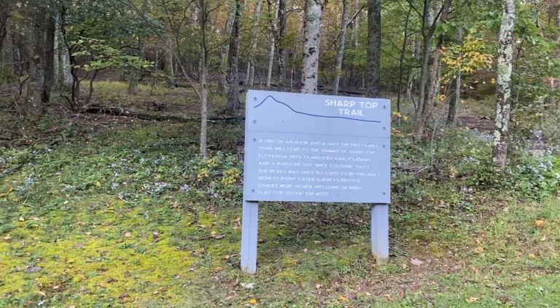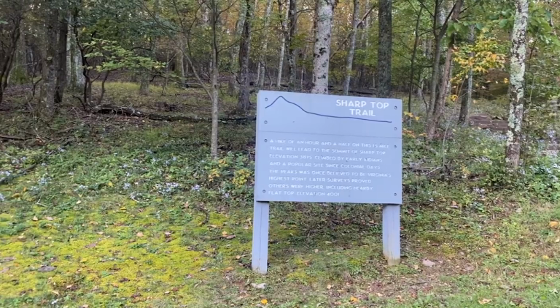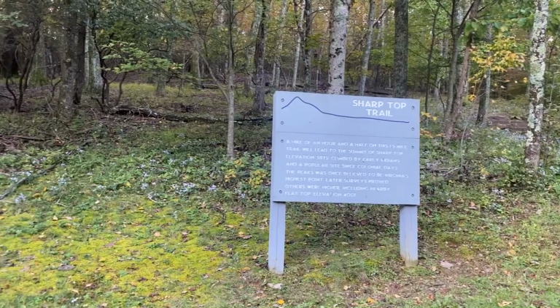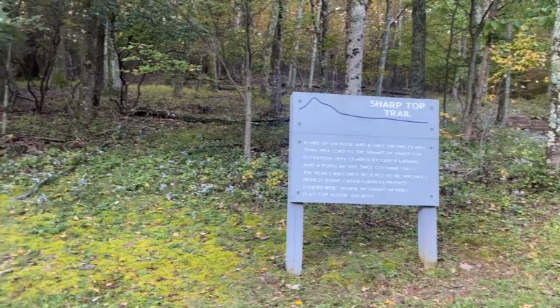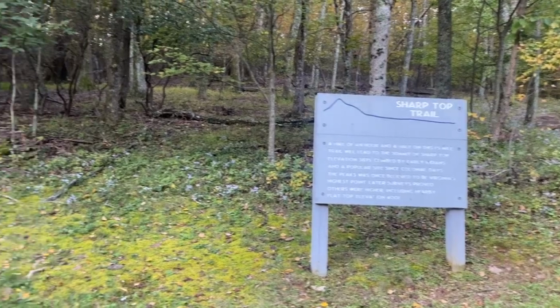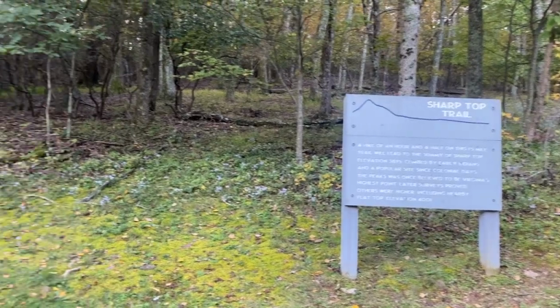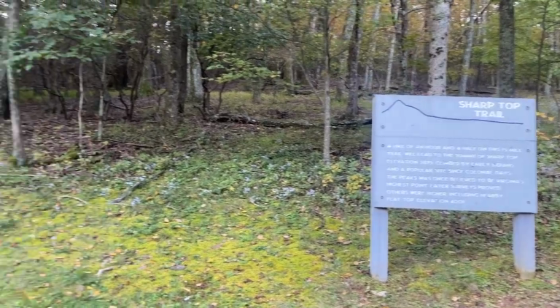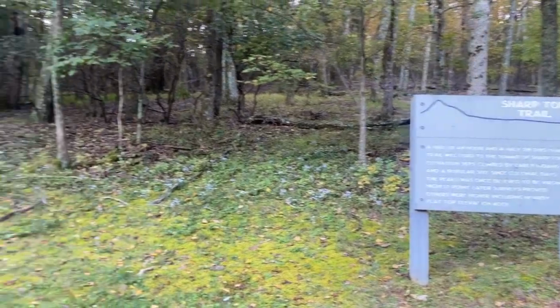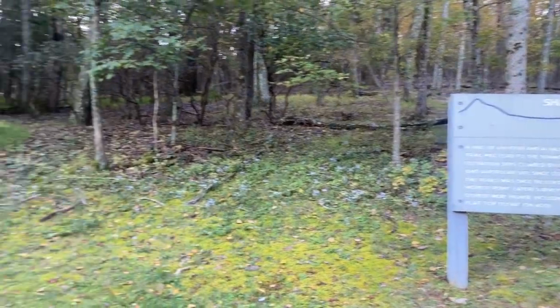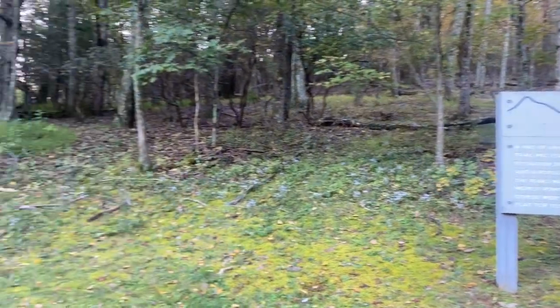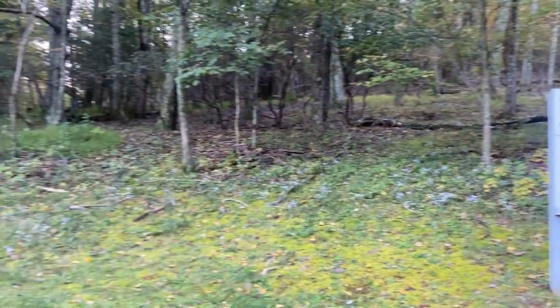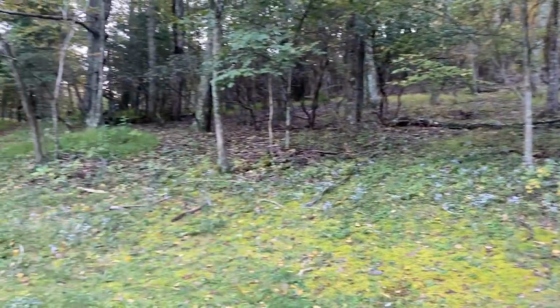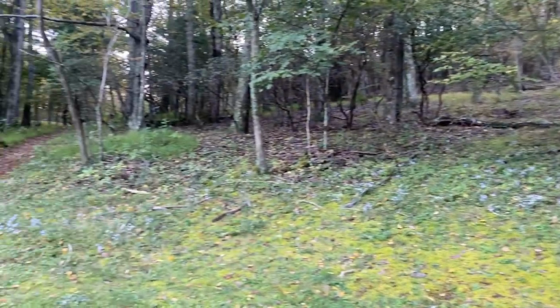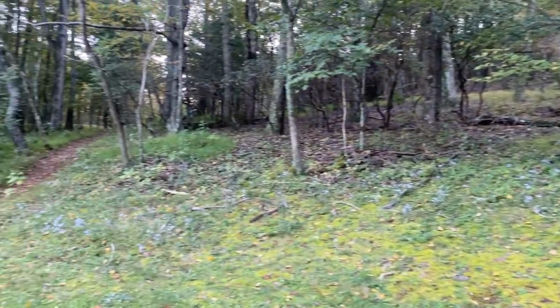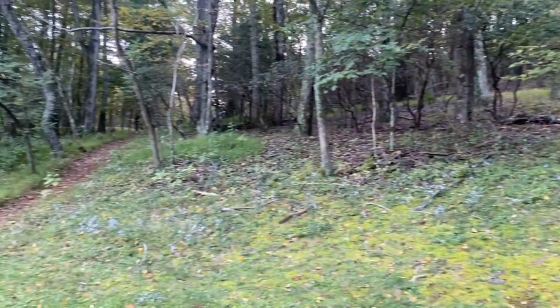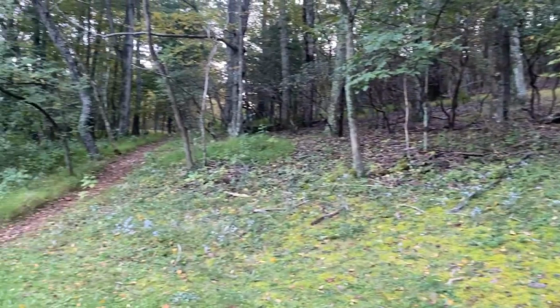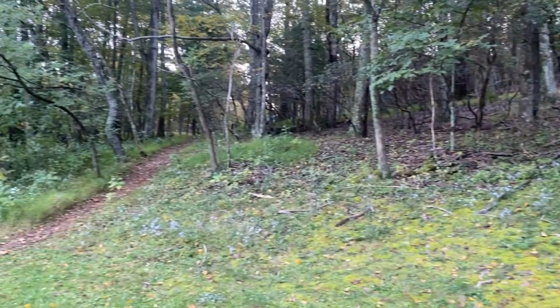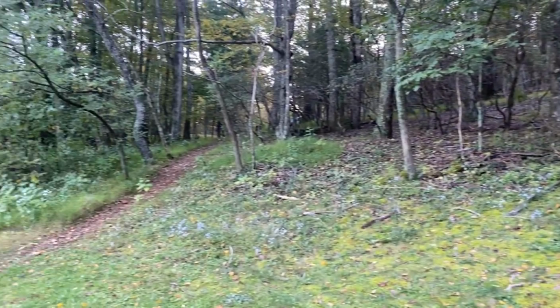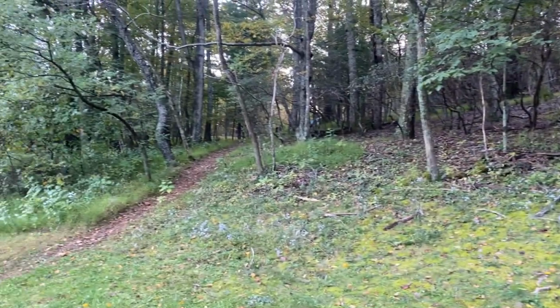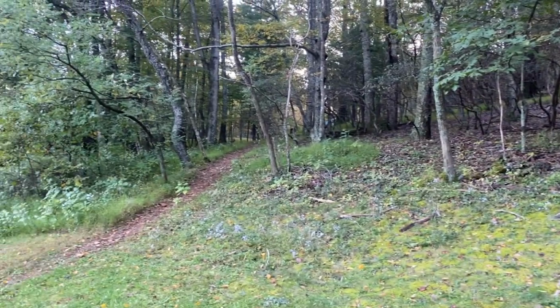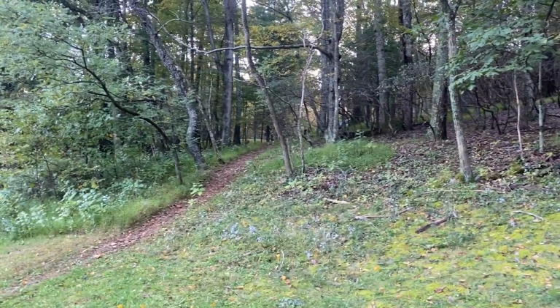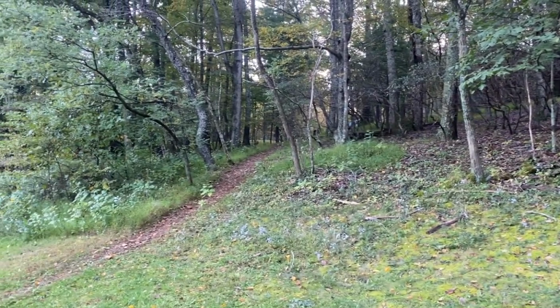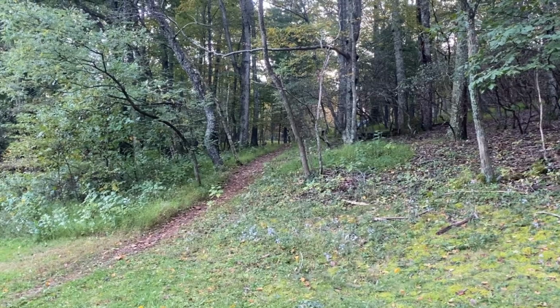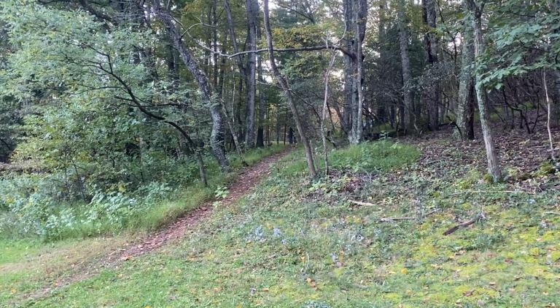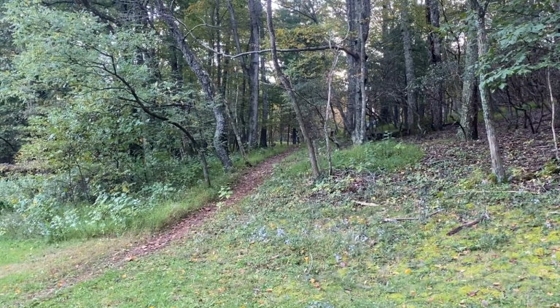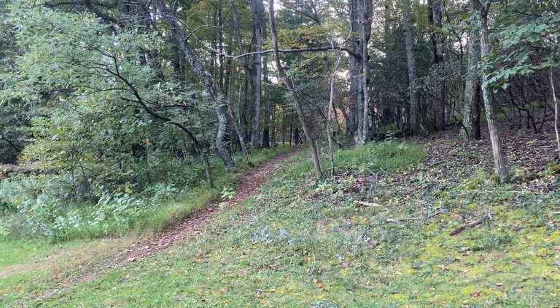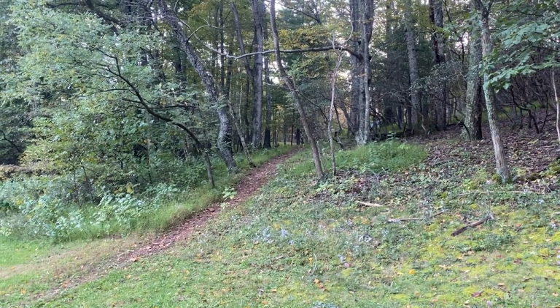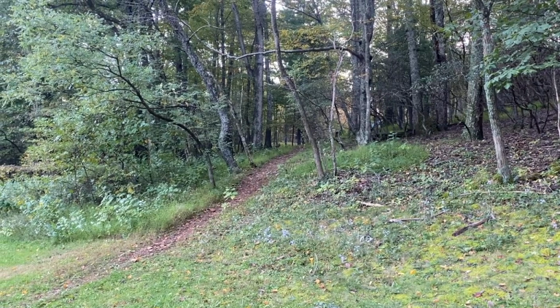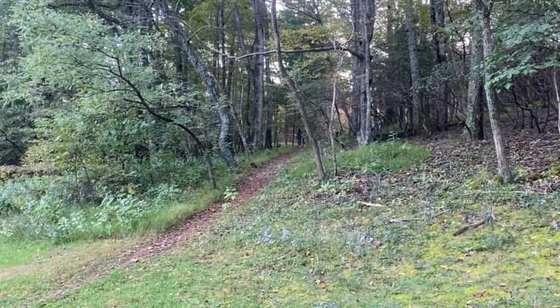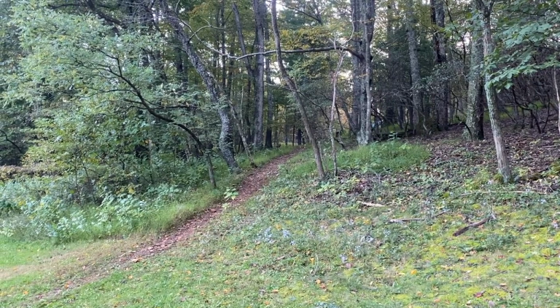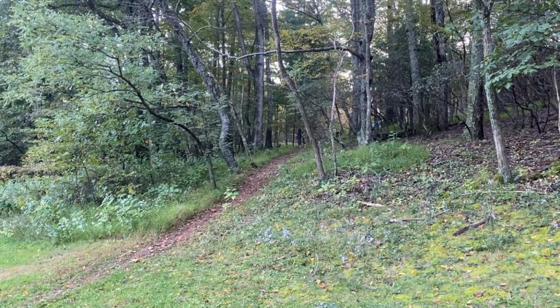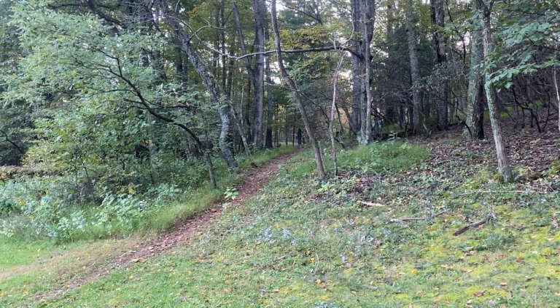If you're staying in the Peaks of Otter campground like we were, you can actually walk from your campsite to the trailhead via a short trail.